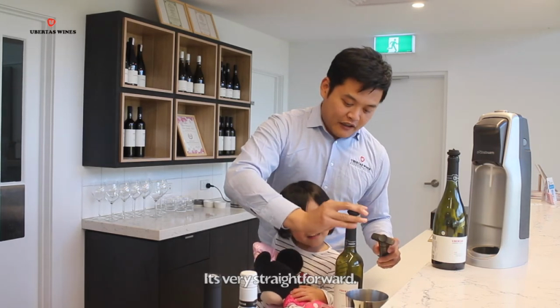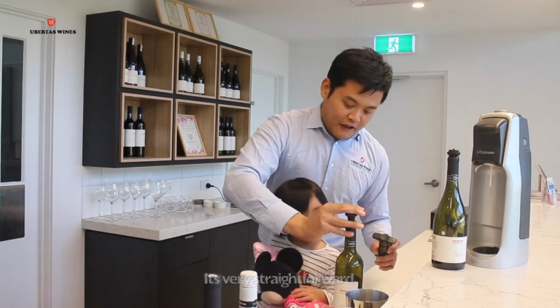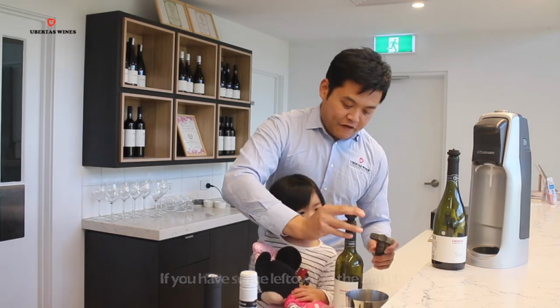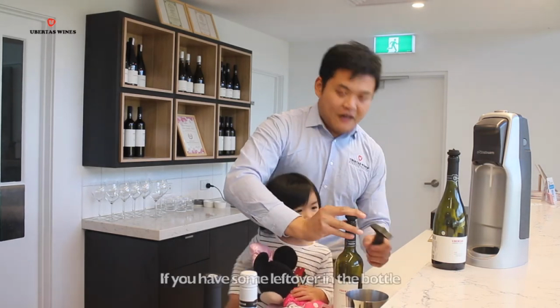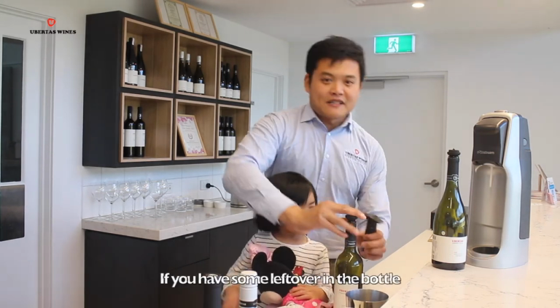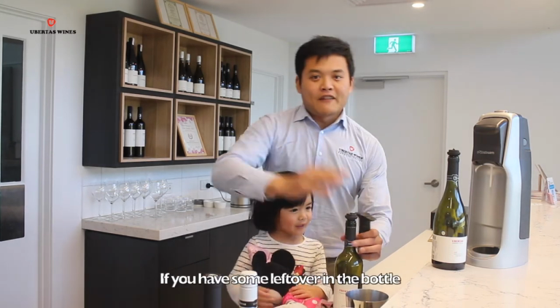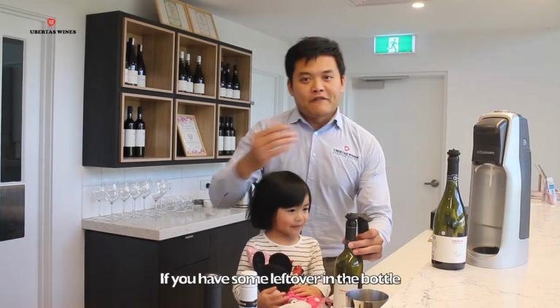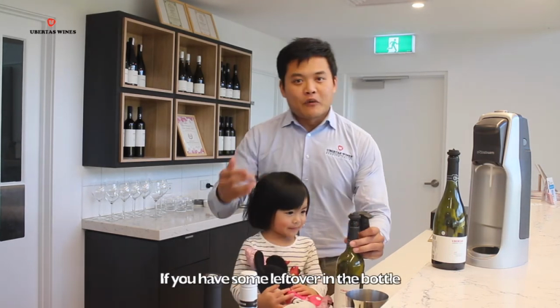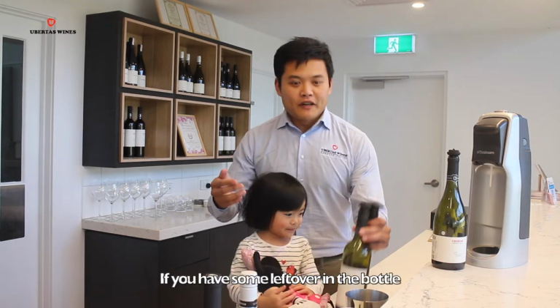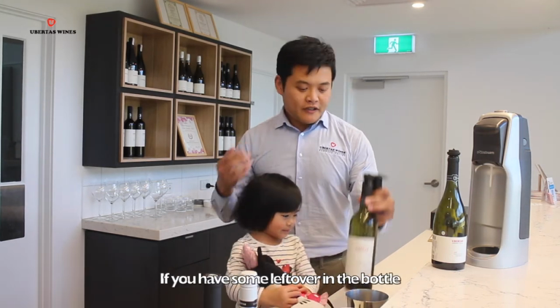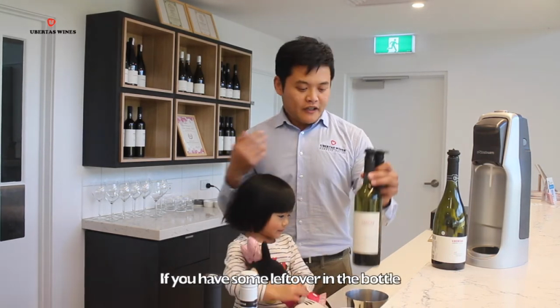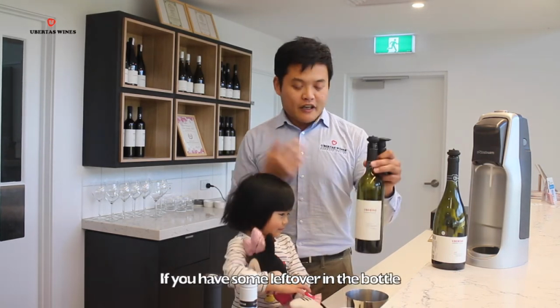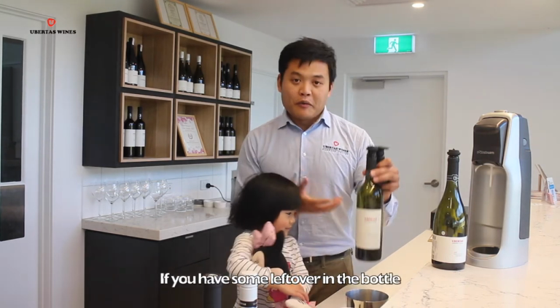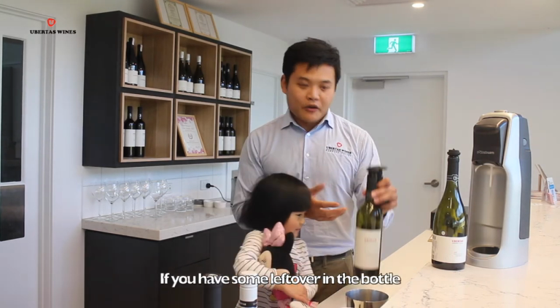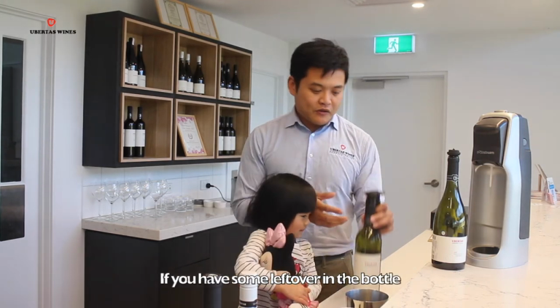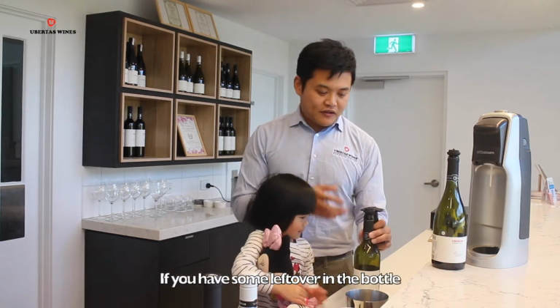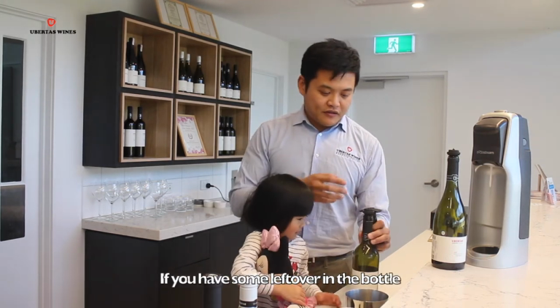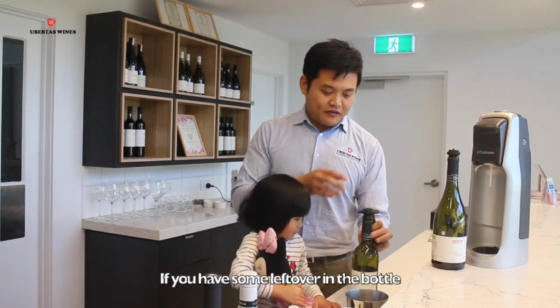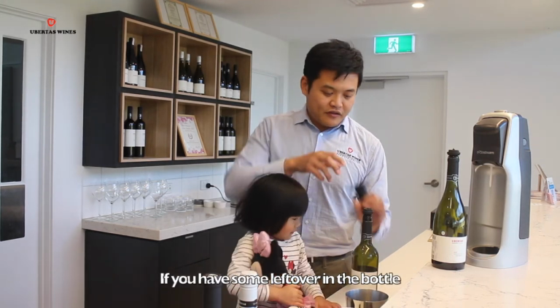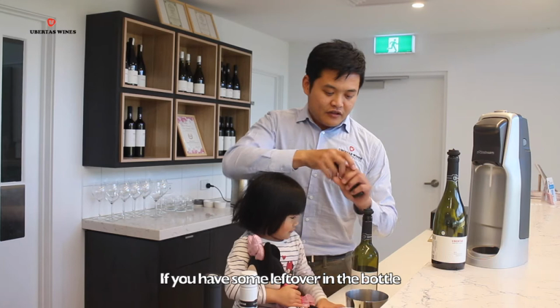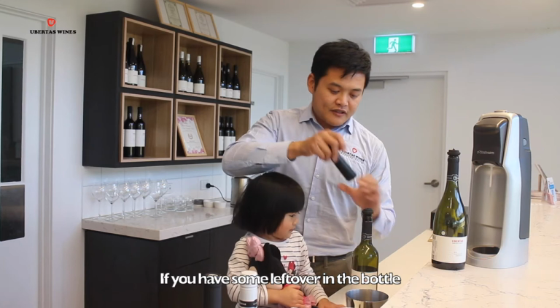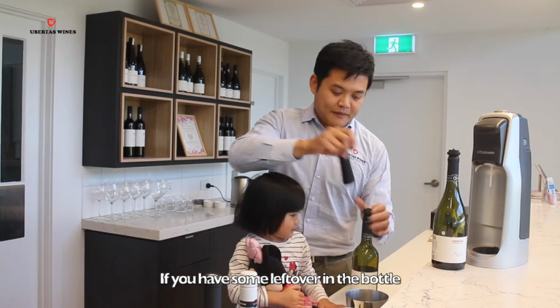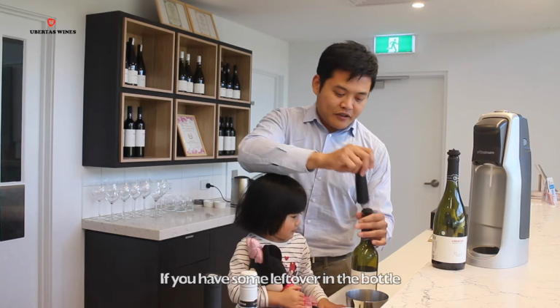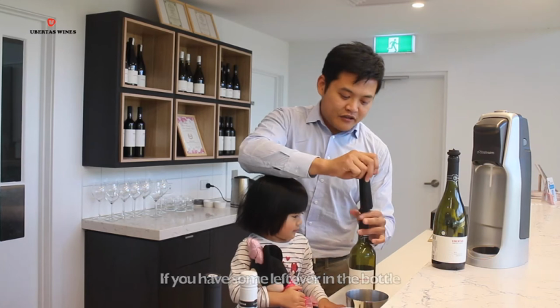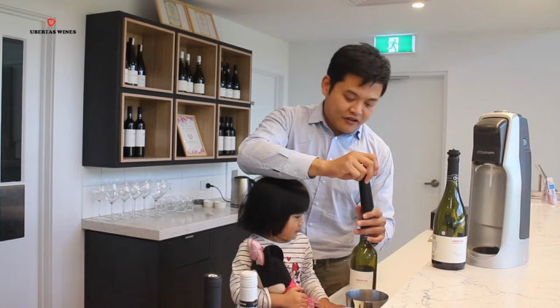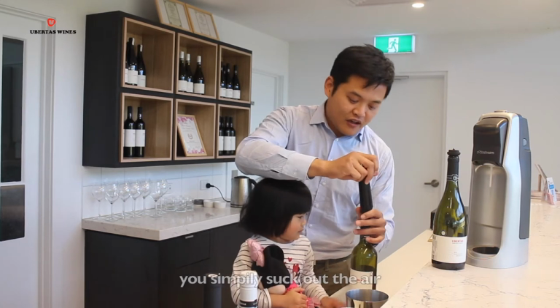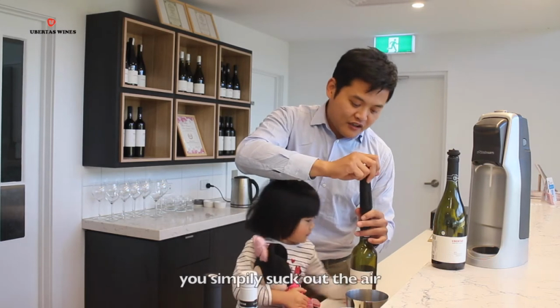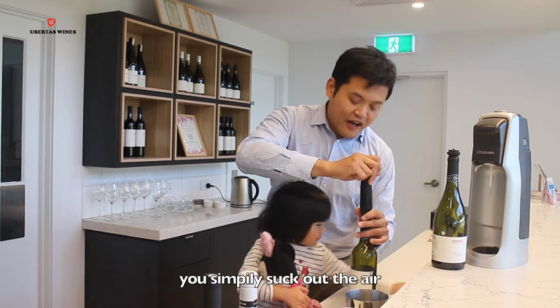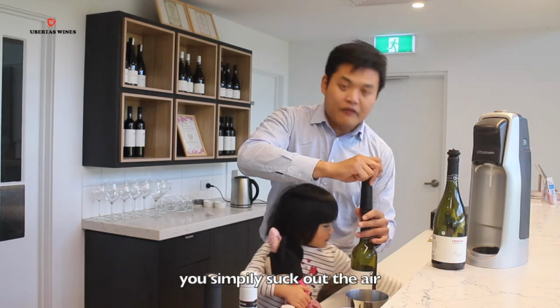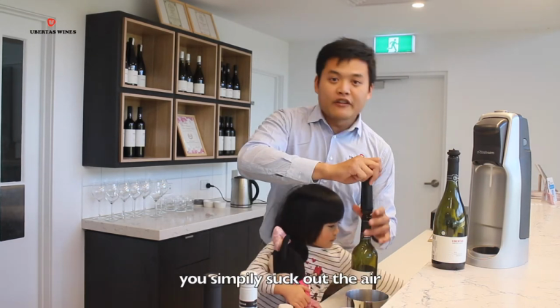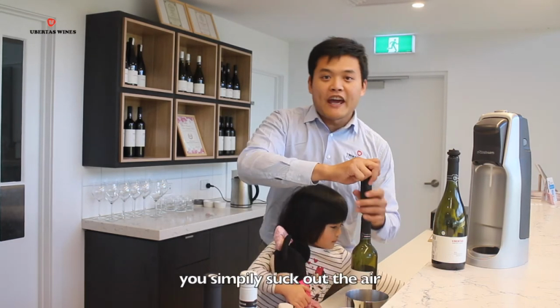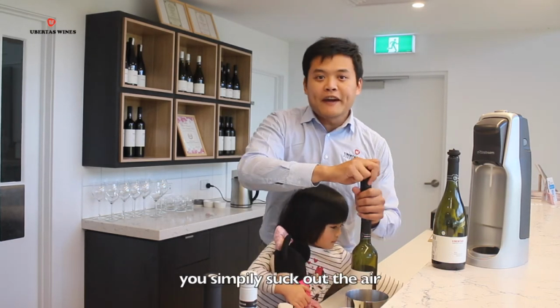If you have something left over in the bottle, it simply just sucks out the air.